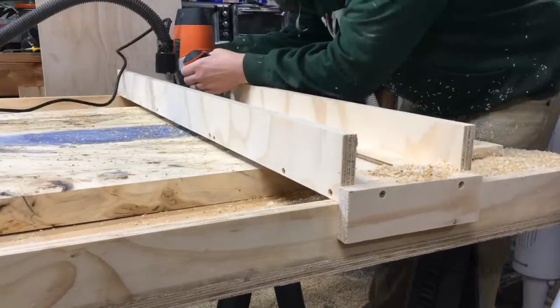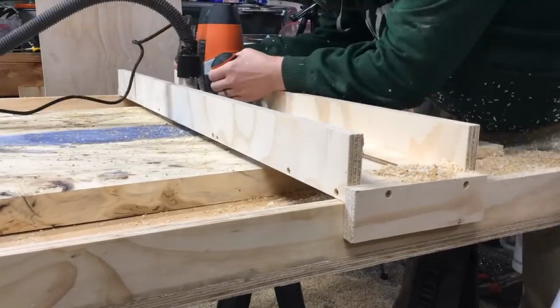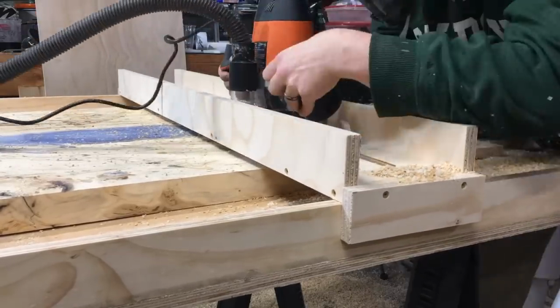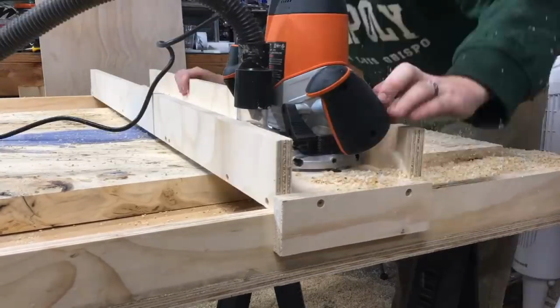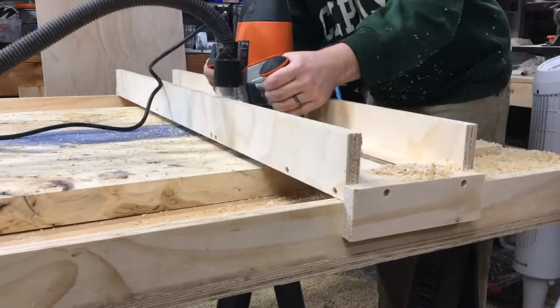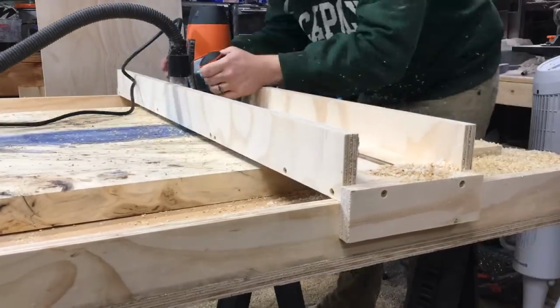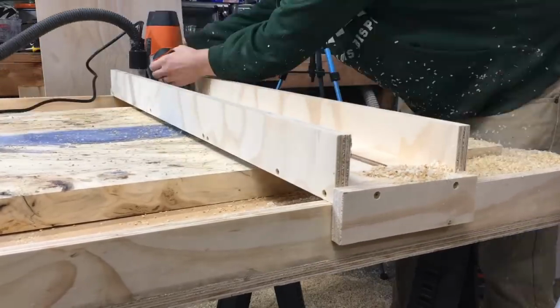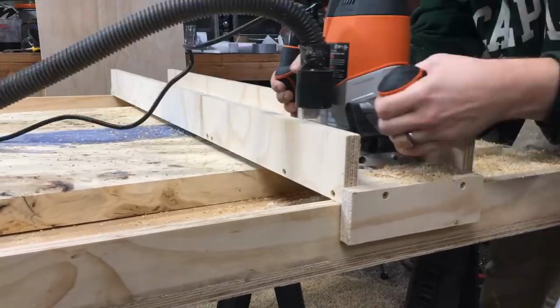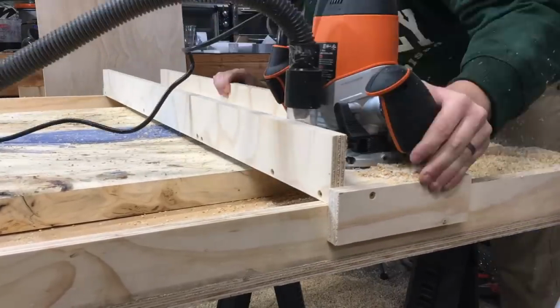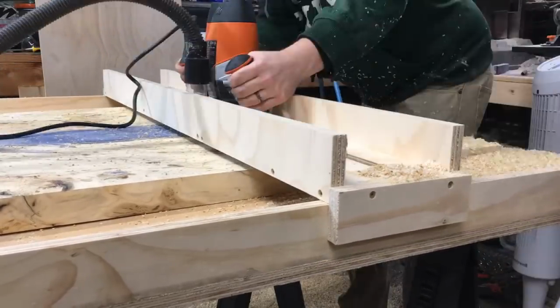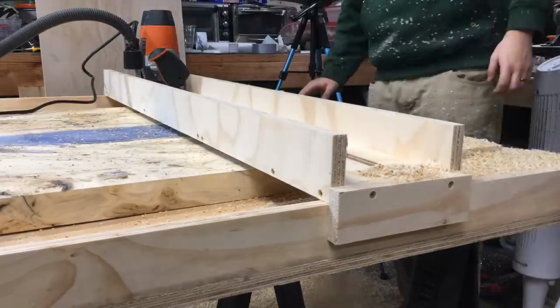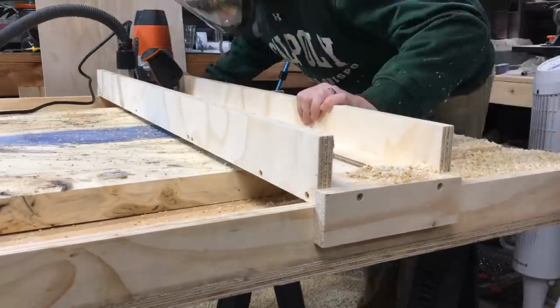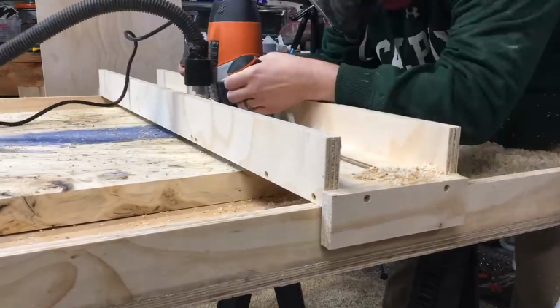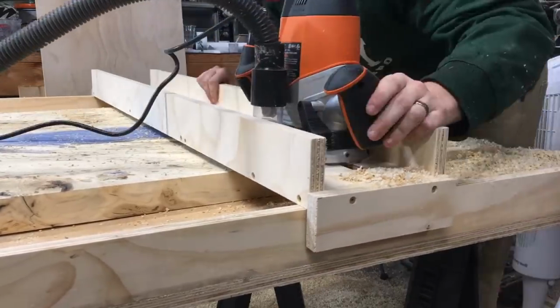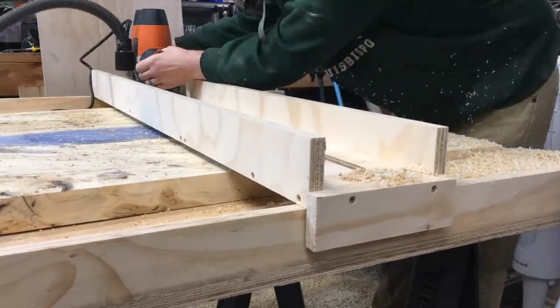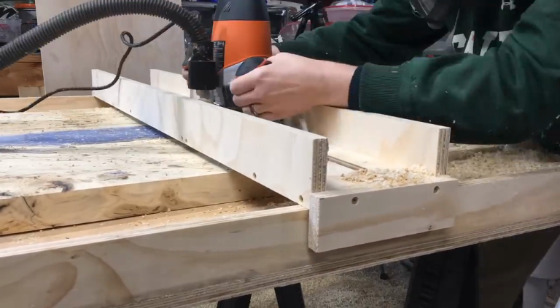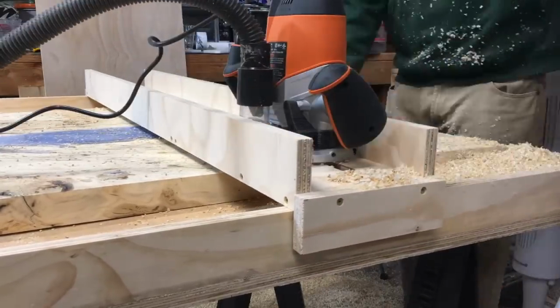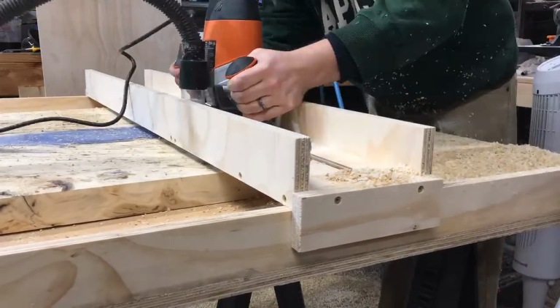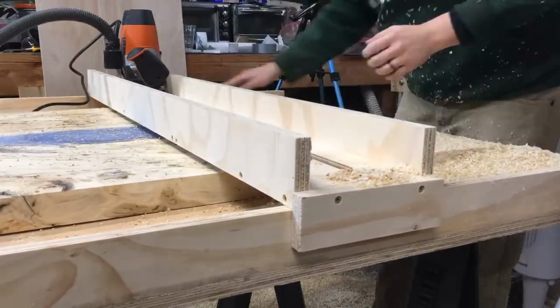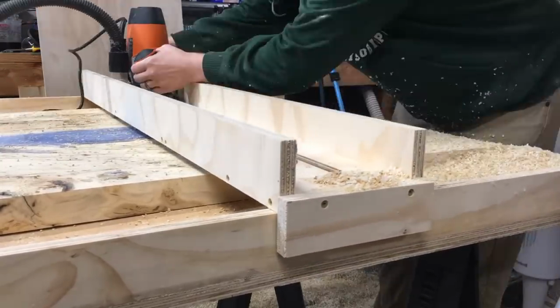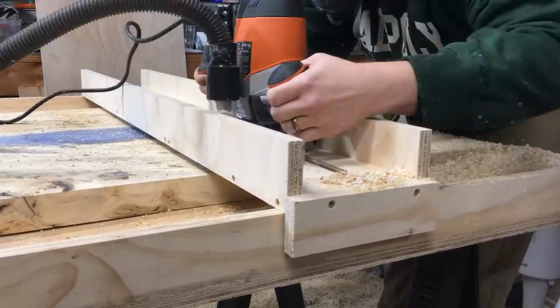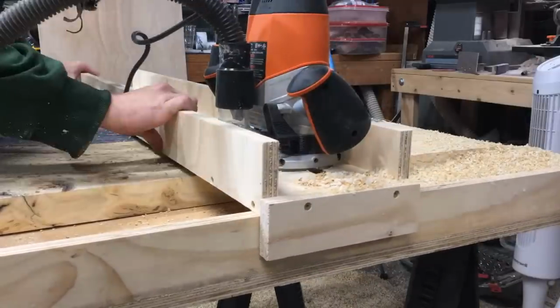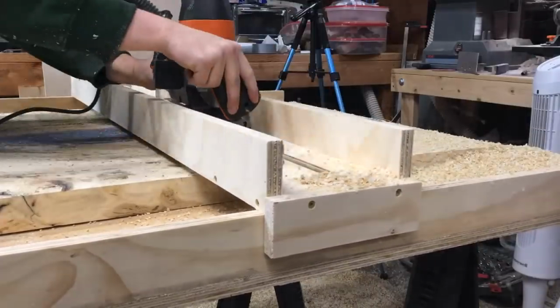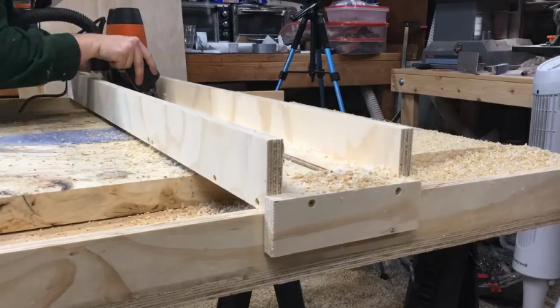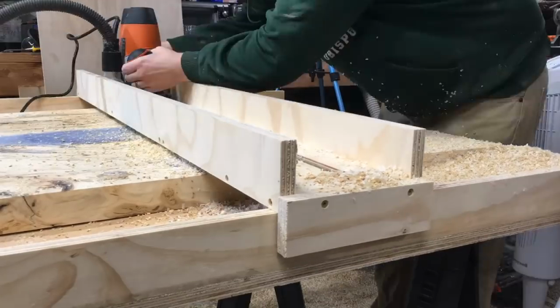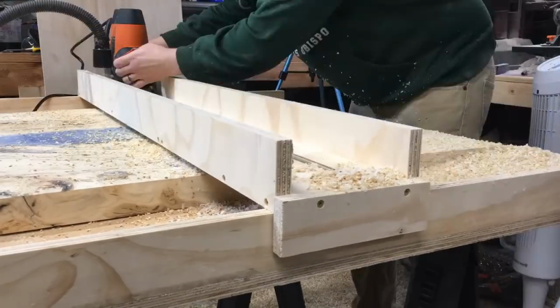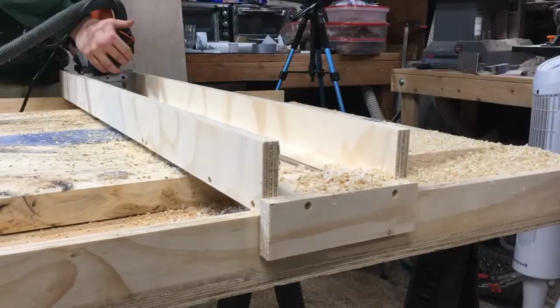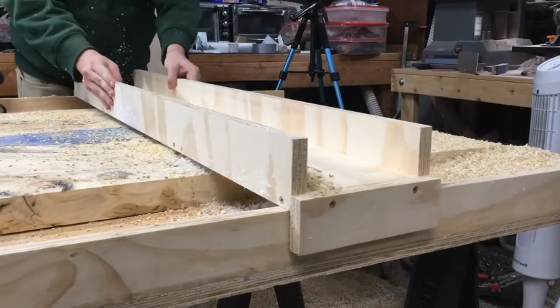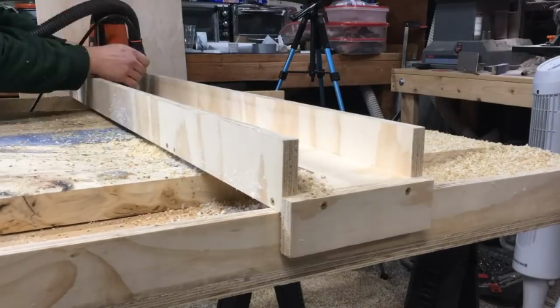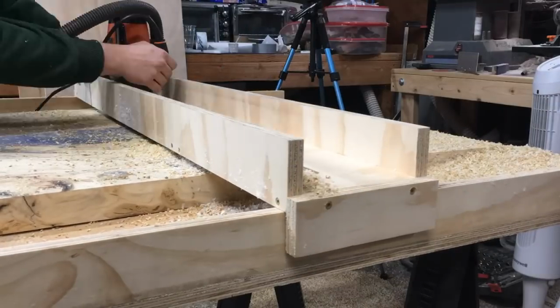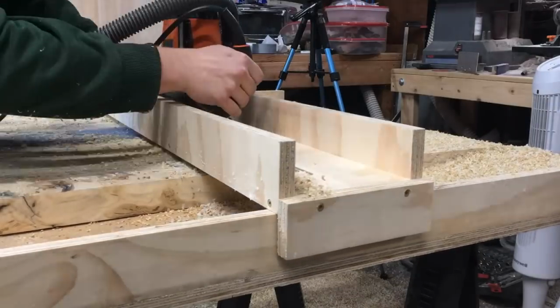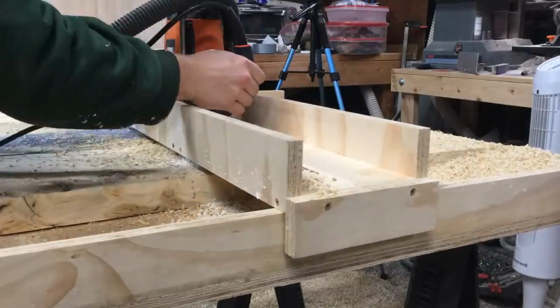It took me probably 30 to 40 minutes to make the whole thing, and mine was pretty big — a four-by-four jig. It's also something that's reusable, so for future projects like this I'm going to be able to reuse it.